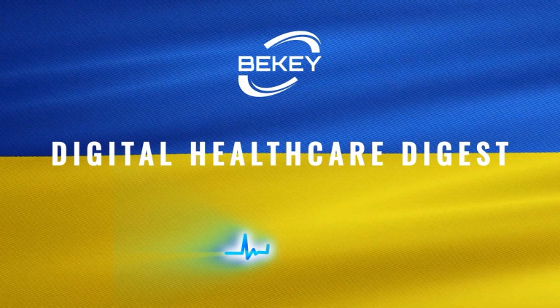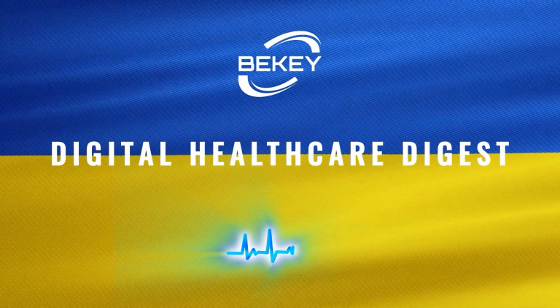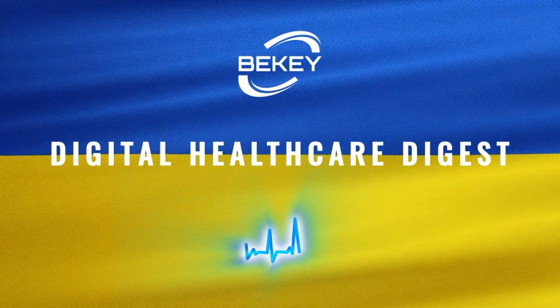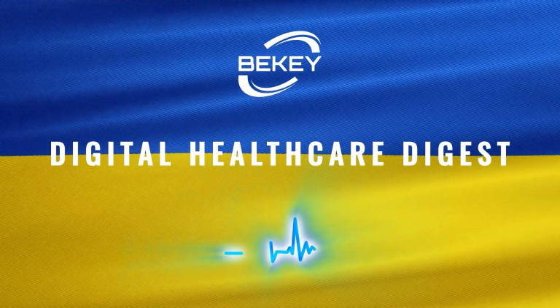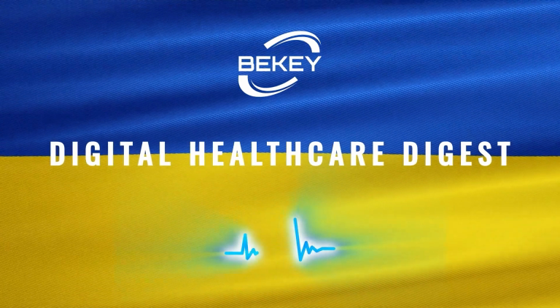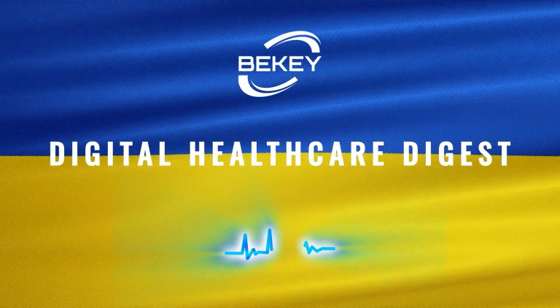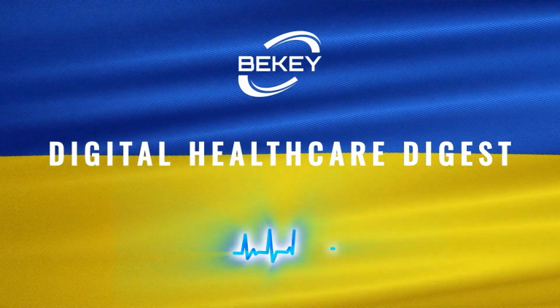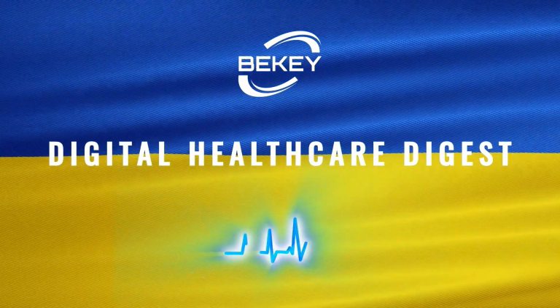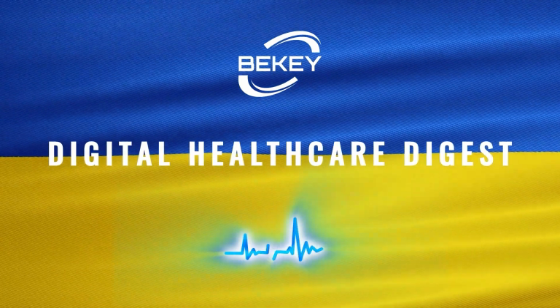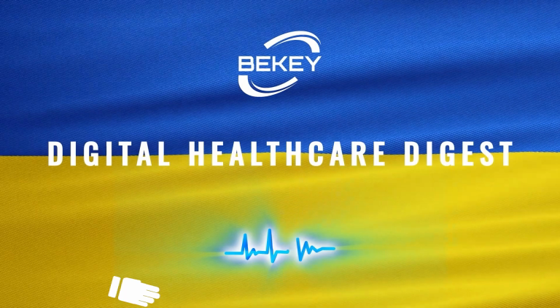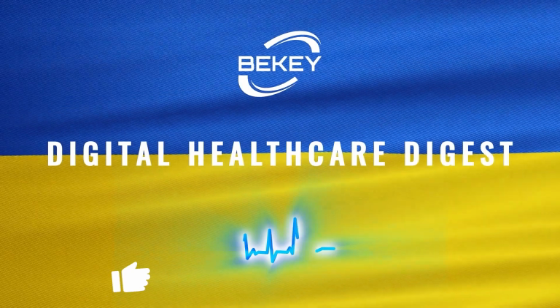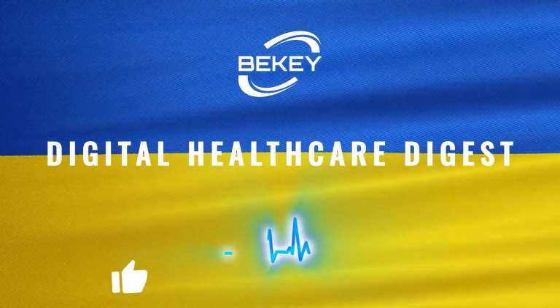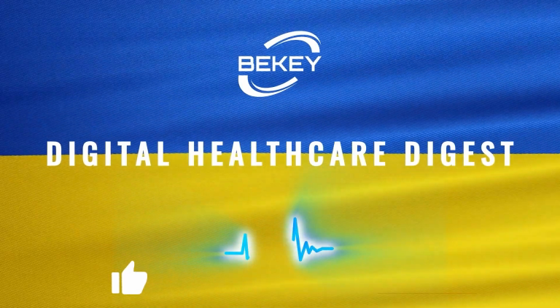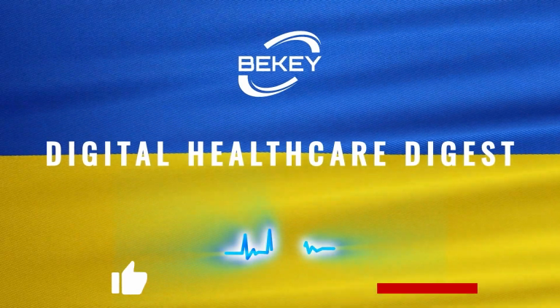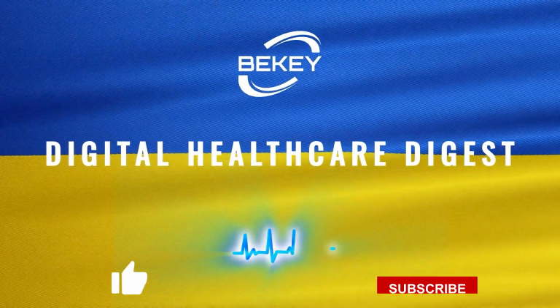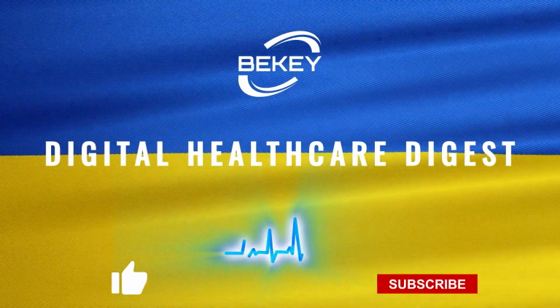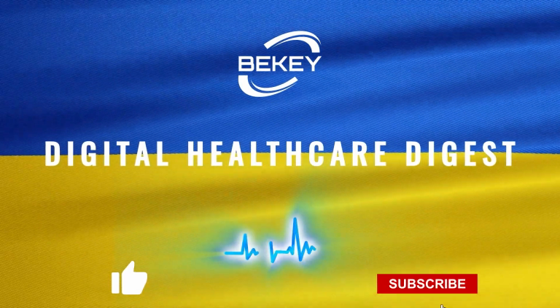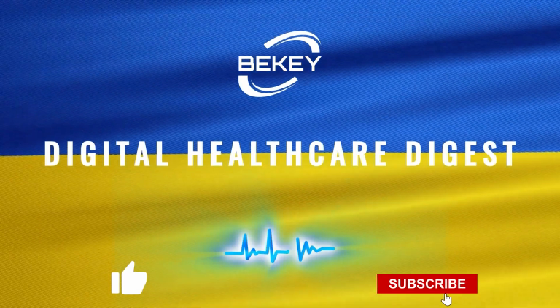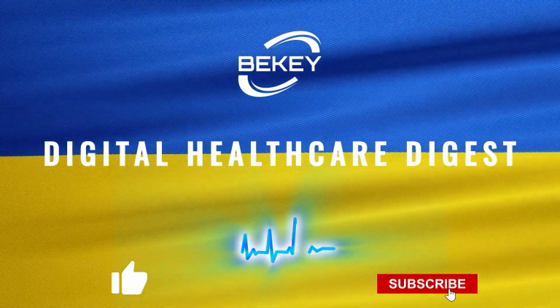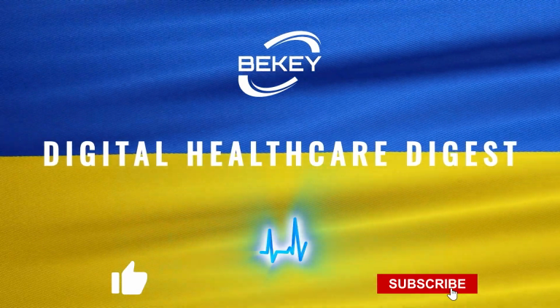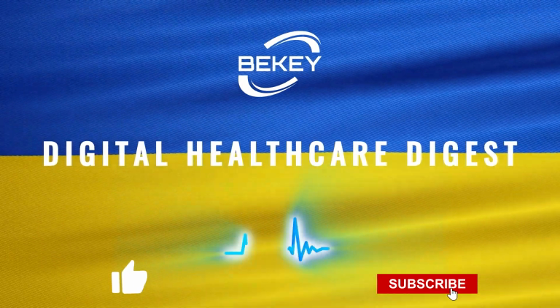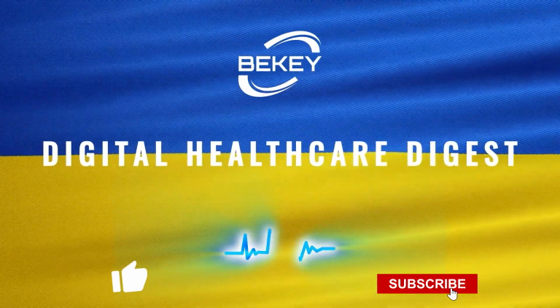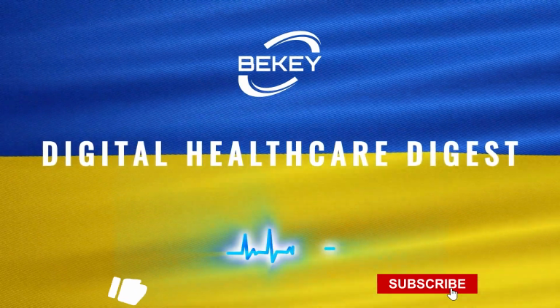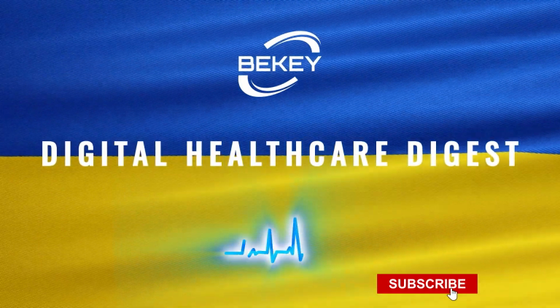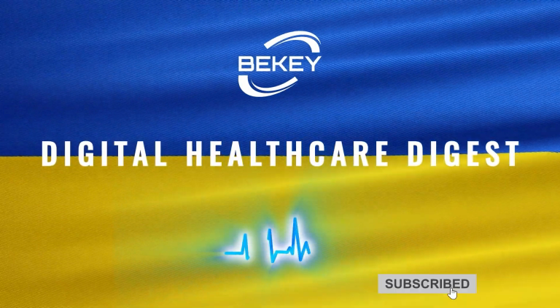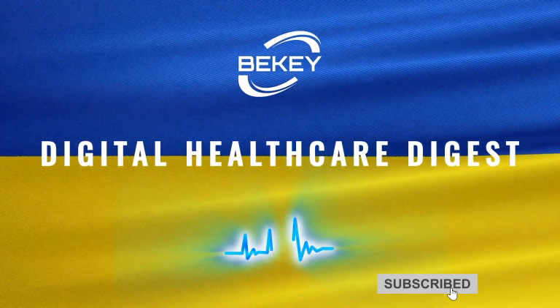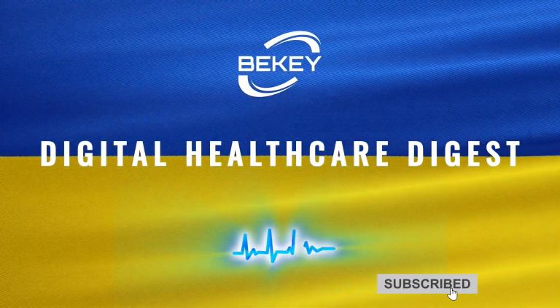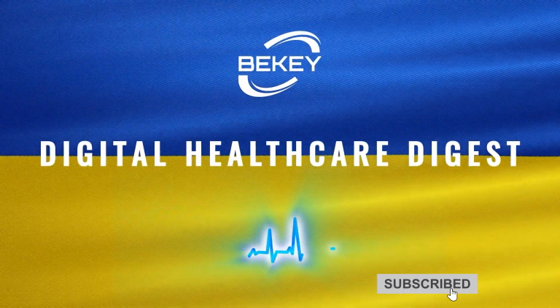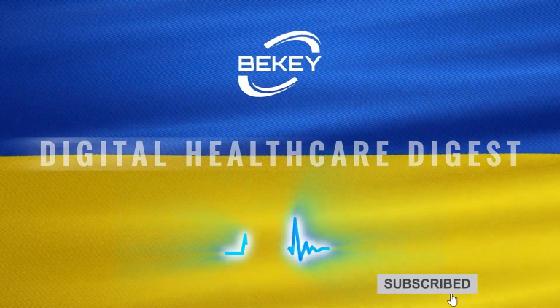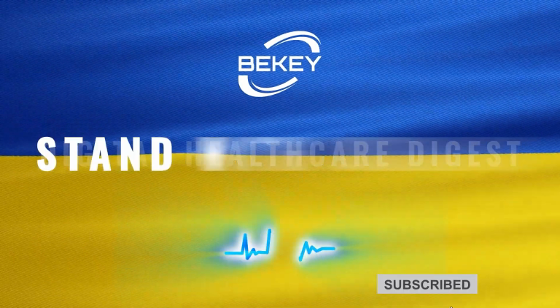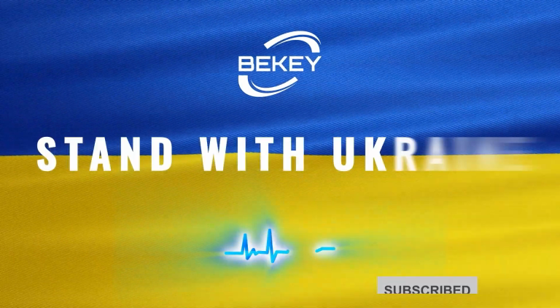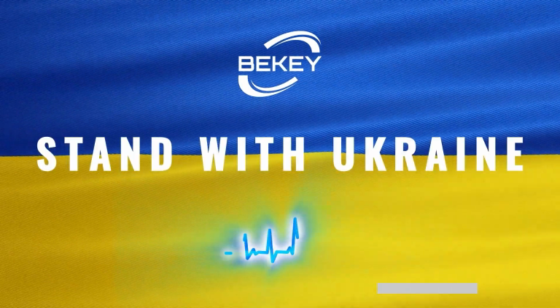Thanks for watching! Like, subscribe, and stay tuned for next month's Digital Health Digest!